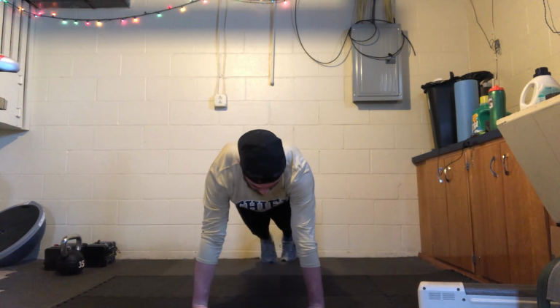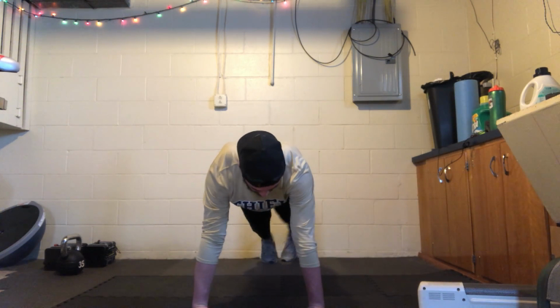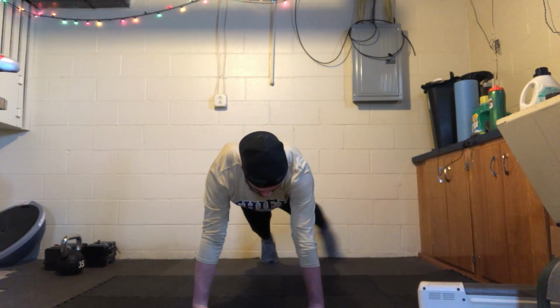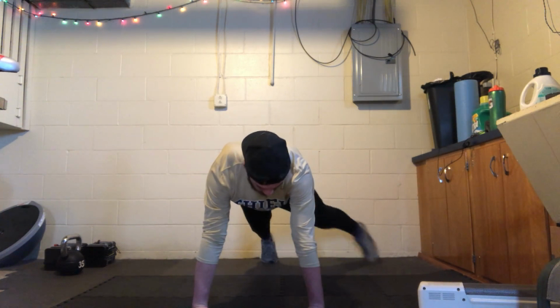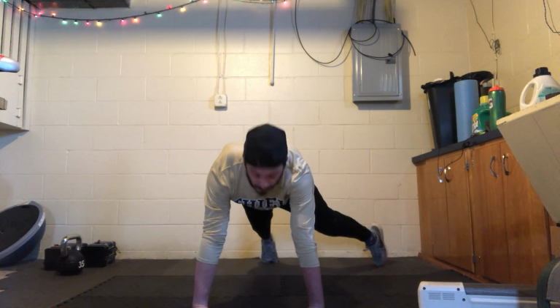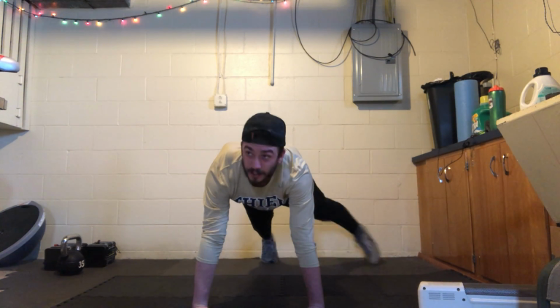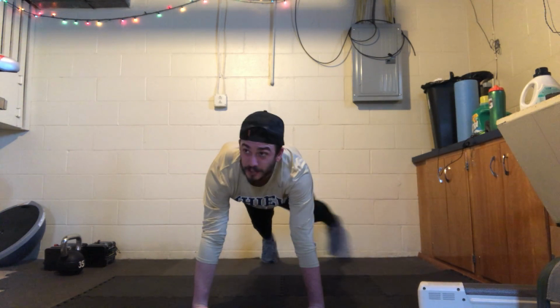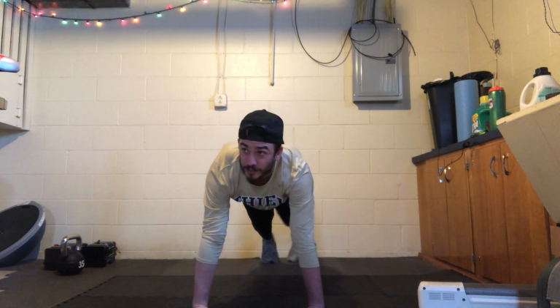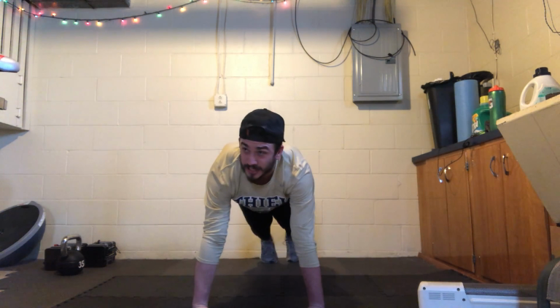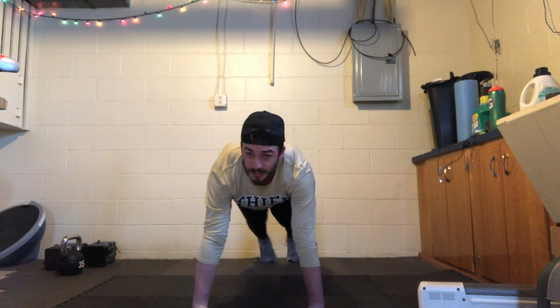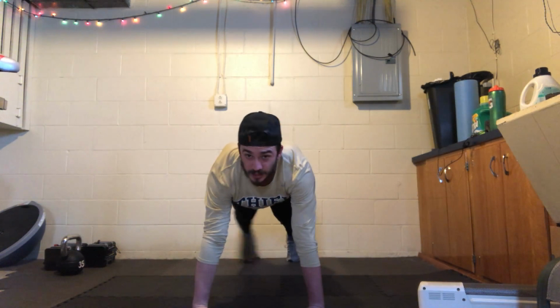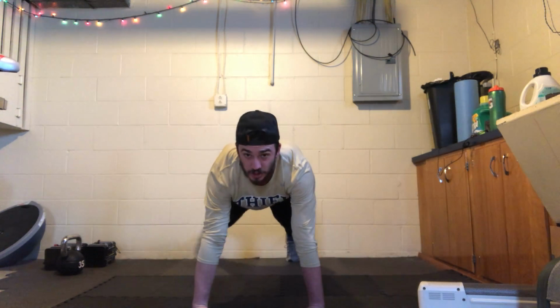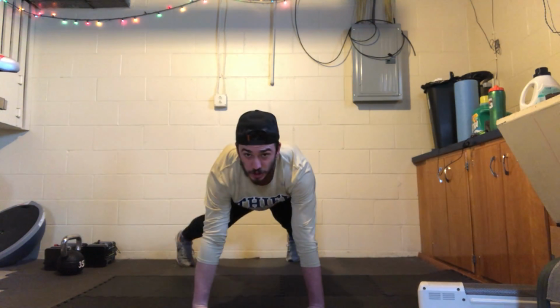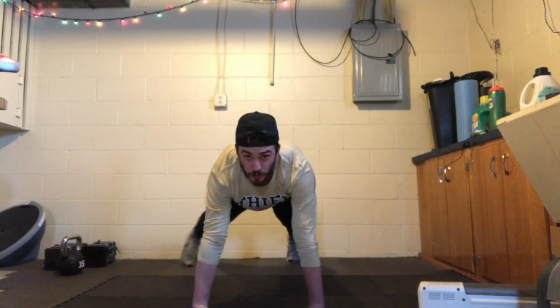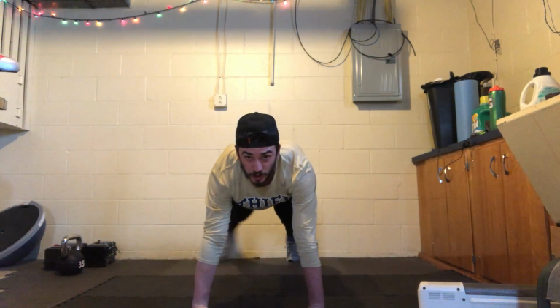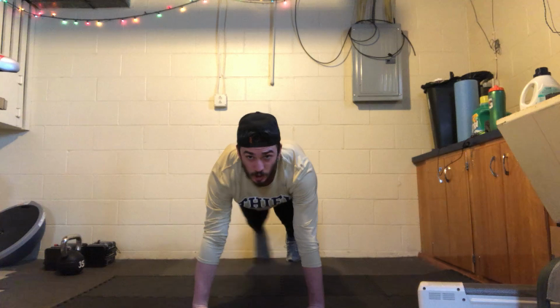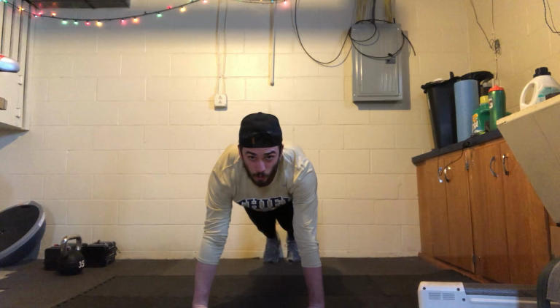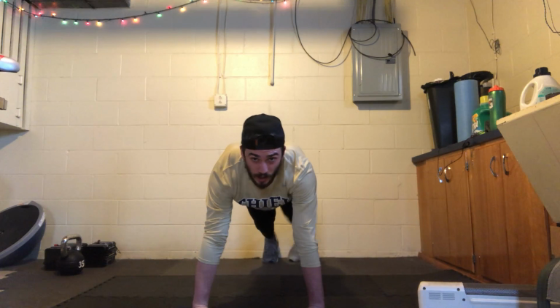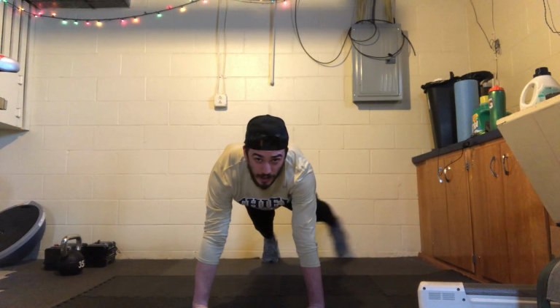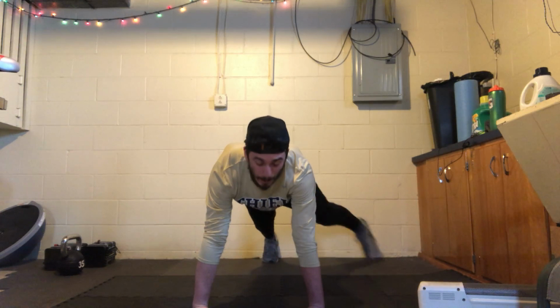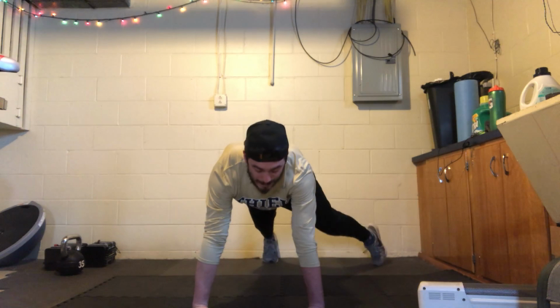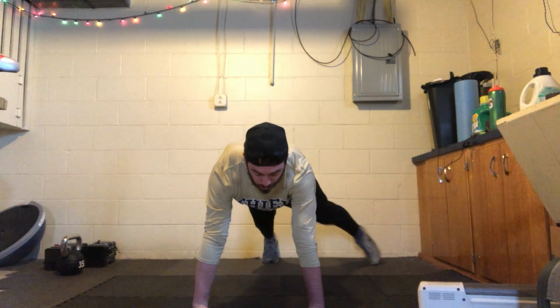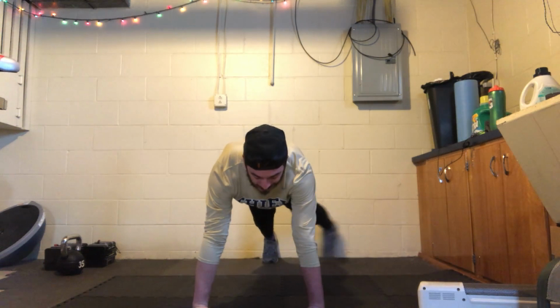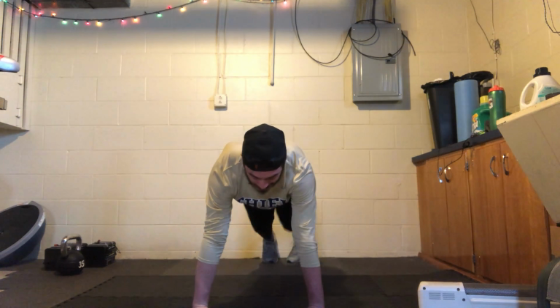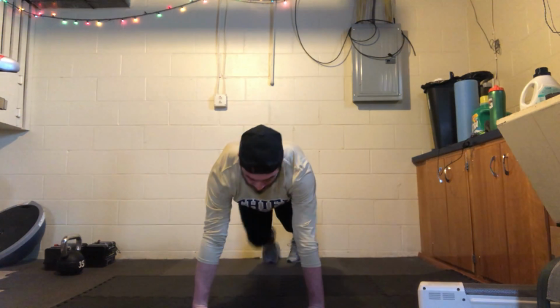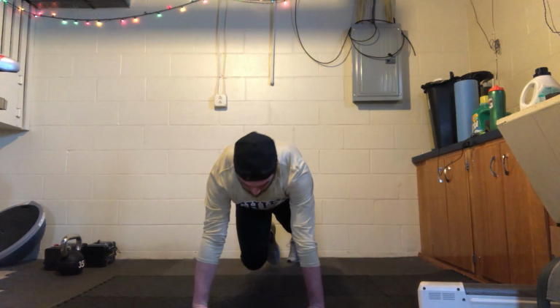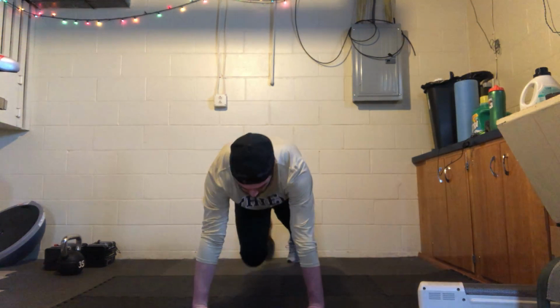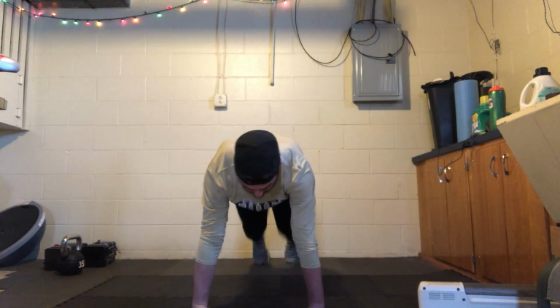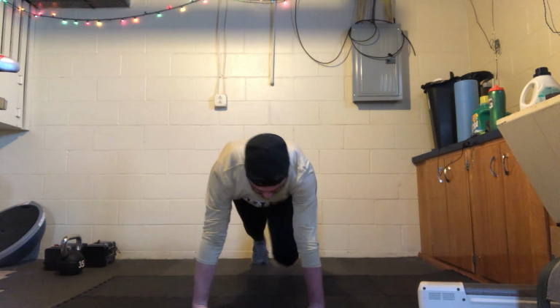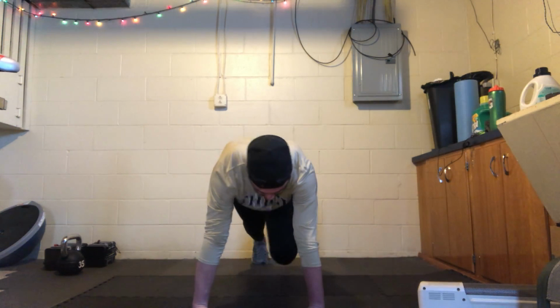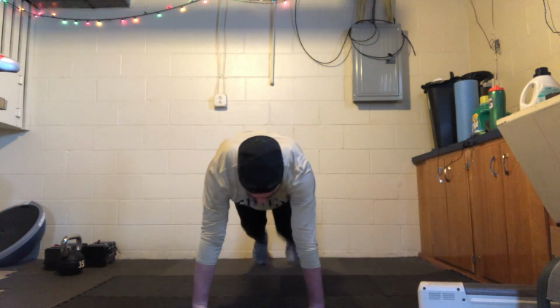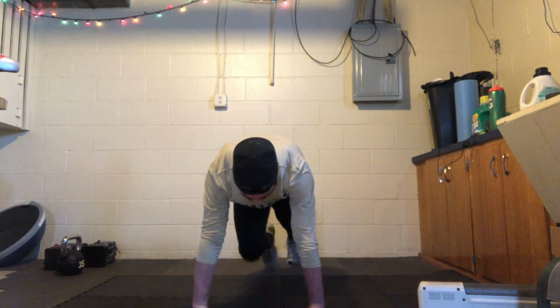Three, two, one — mountain climbers, knees up!